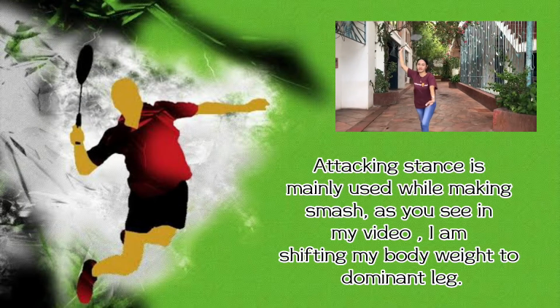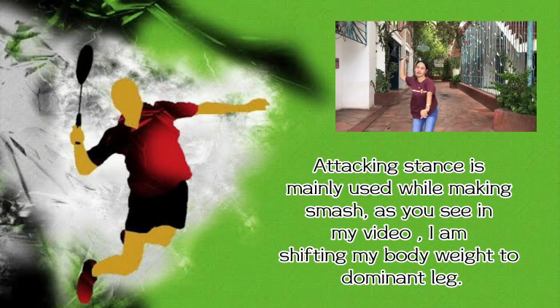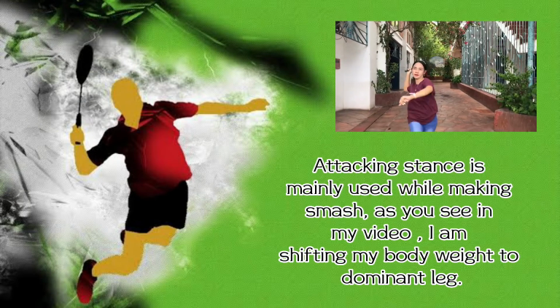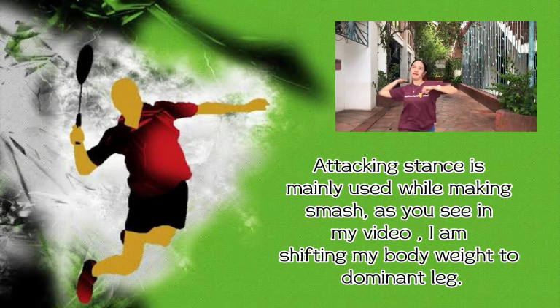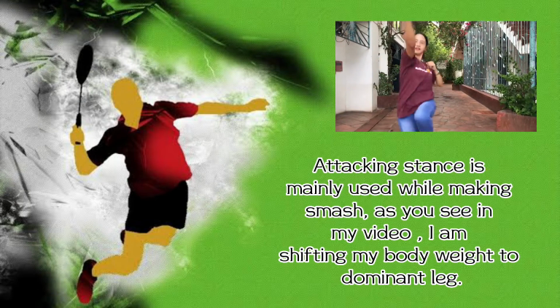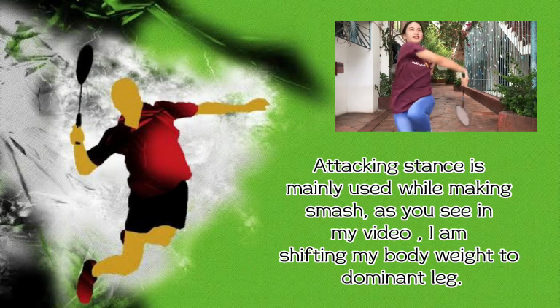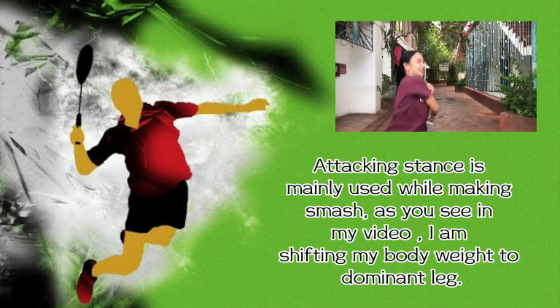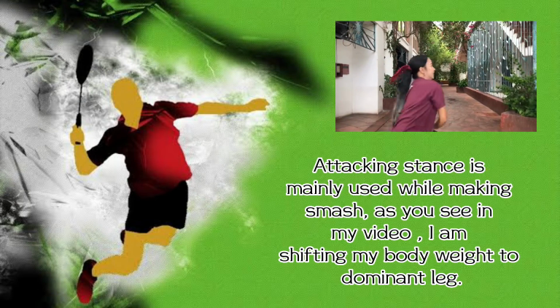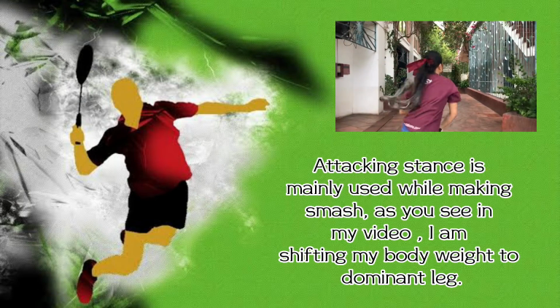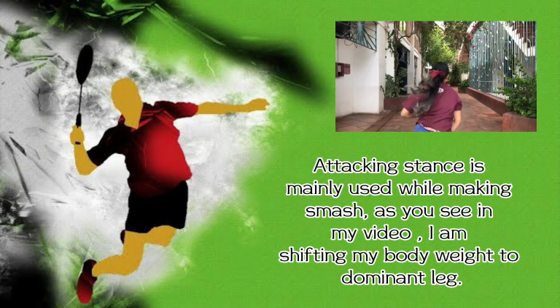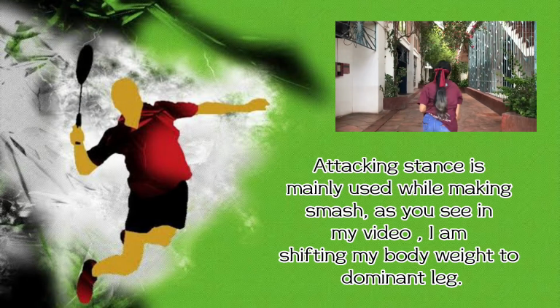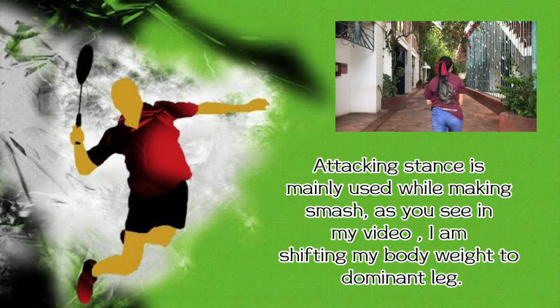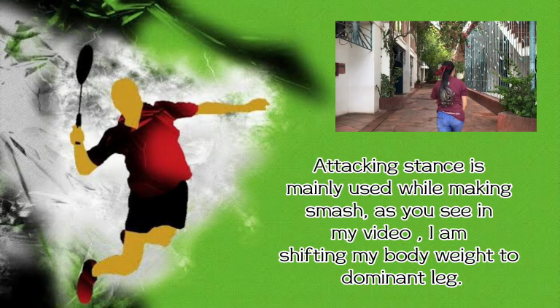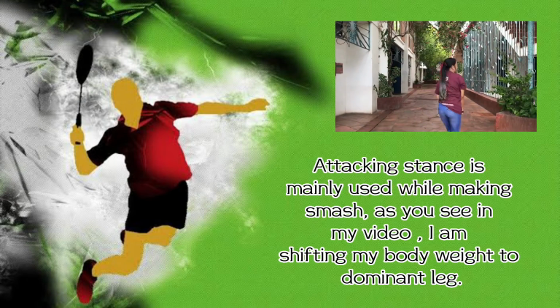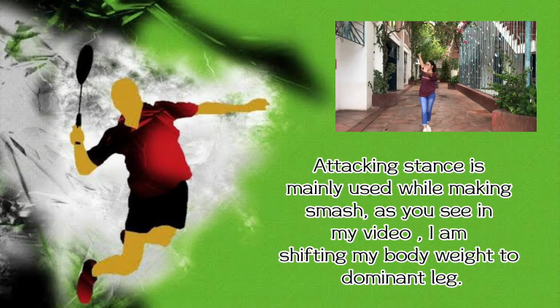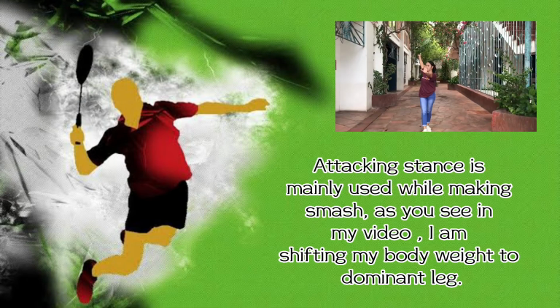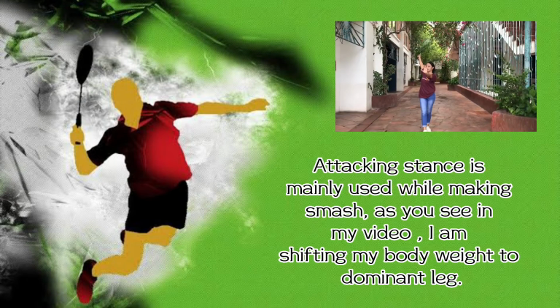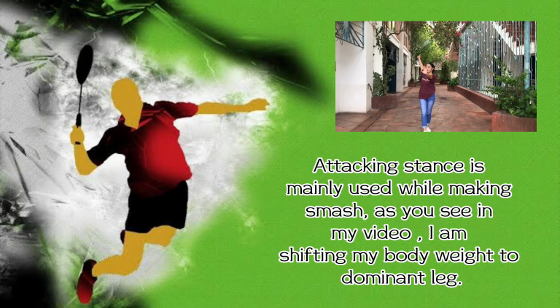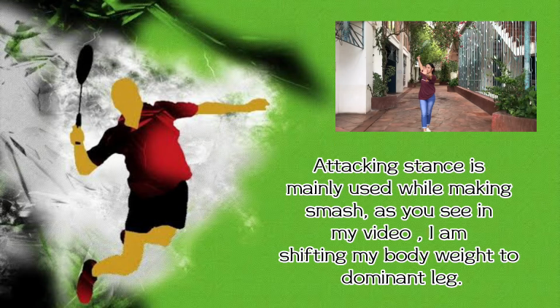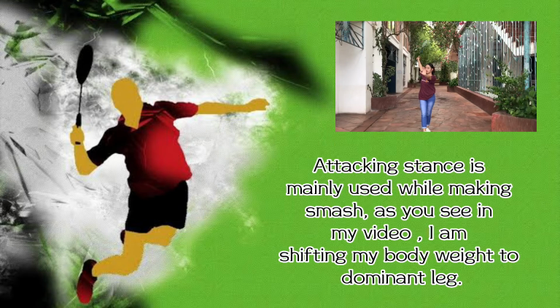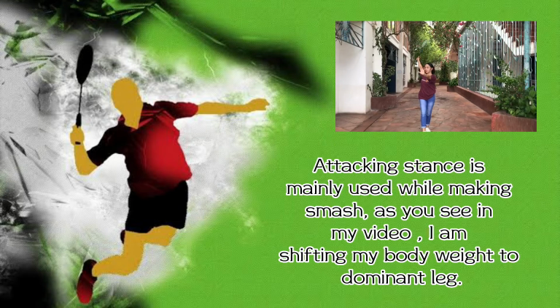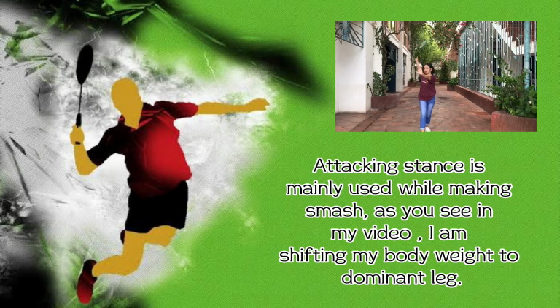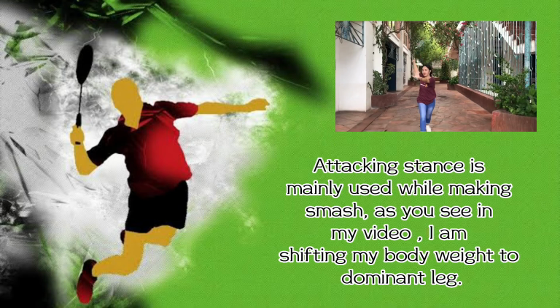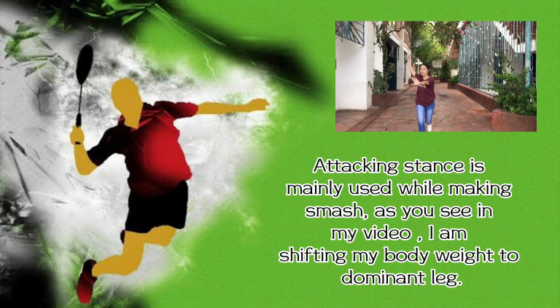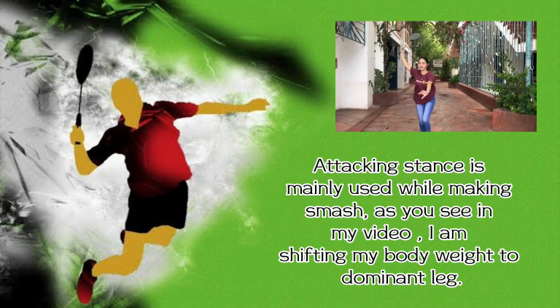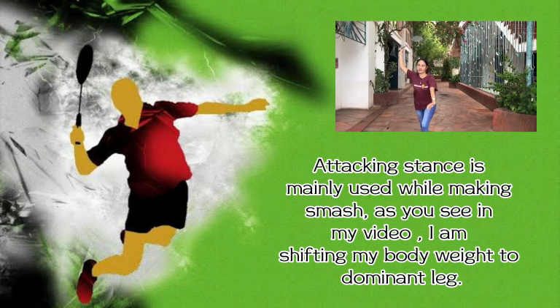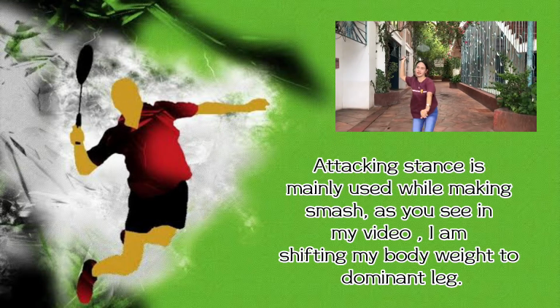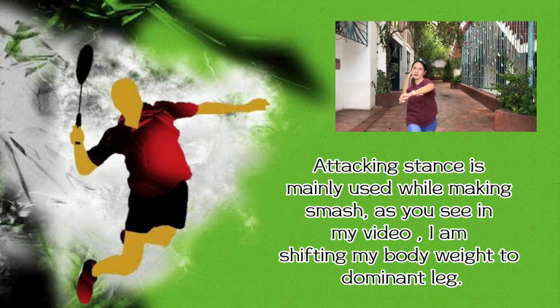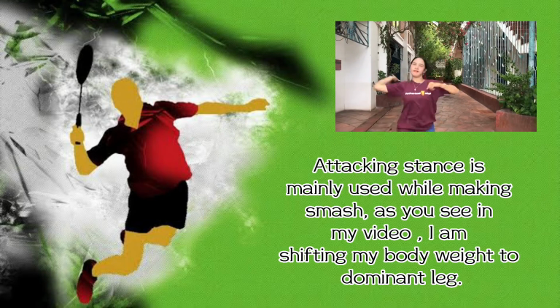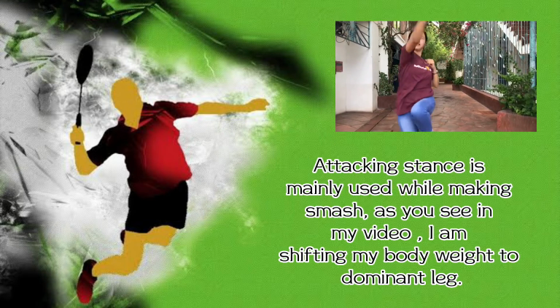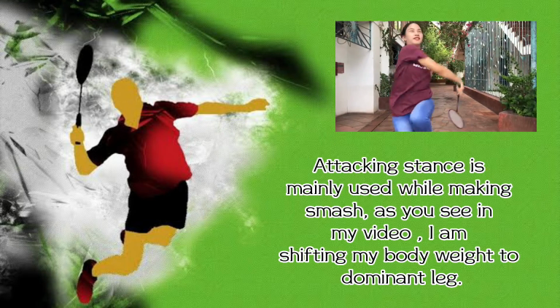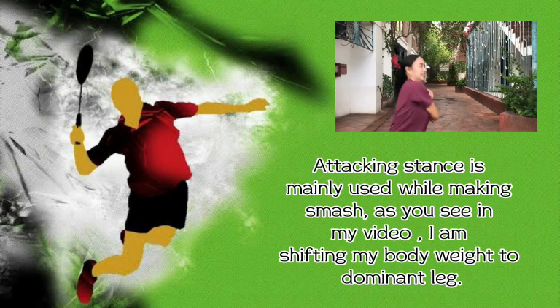Attacking stance. The attacking stance is mainly used while making a smash. As you see in my video, I am shifting my body weight to the dominant leg.